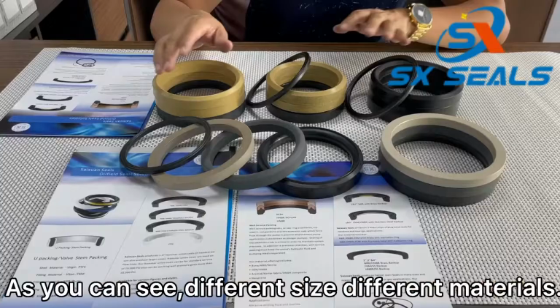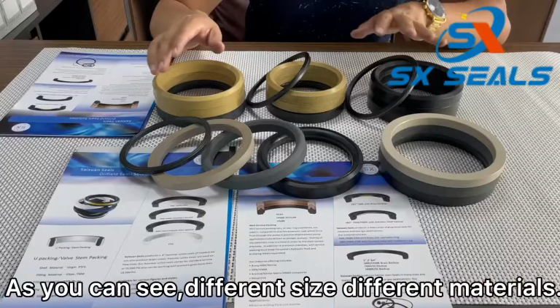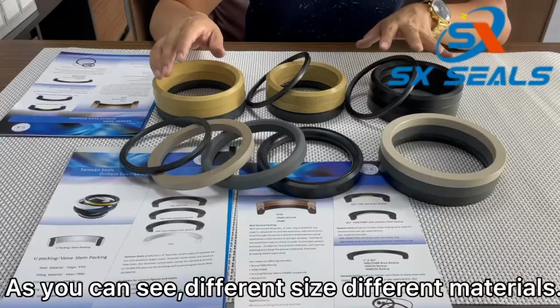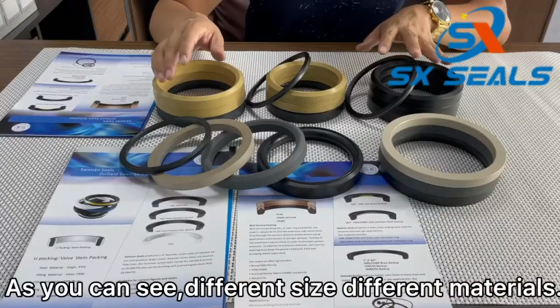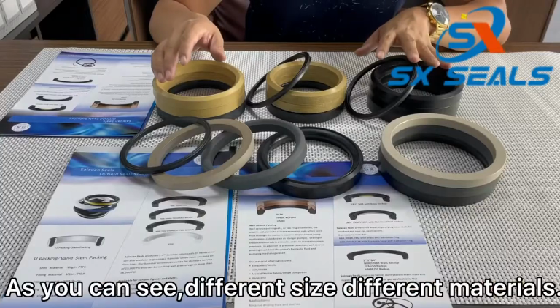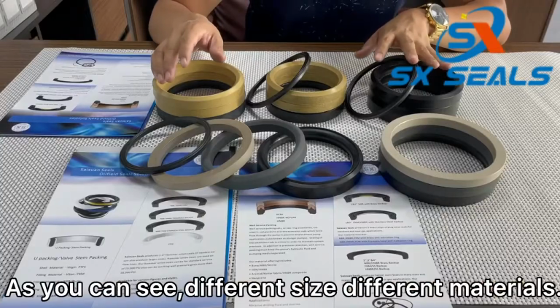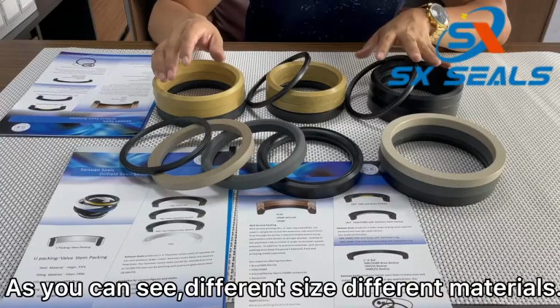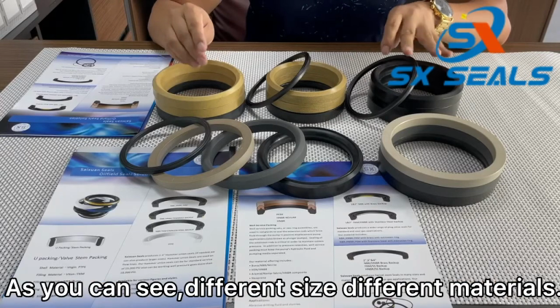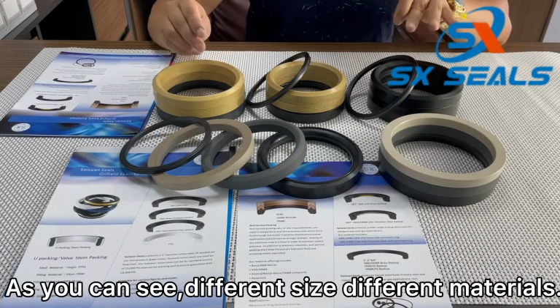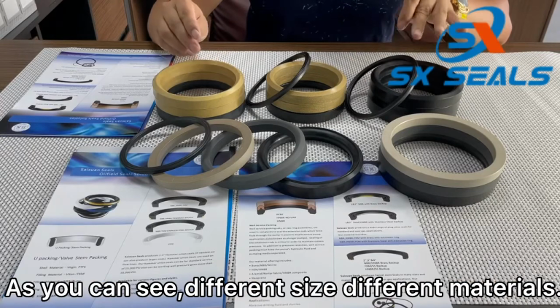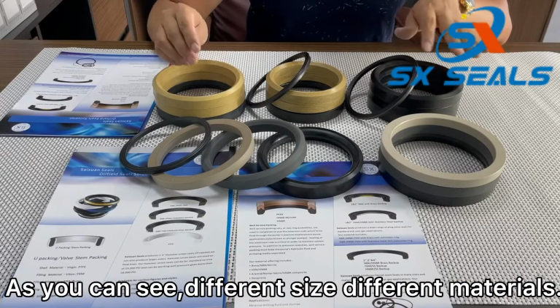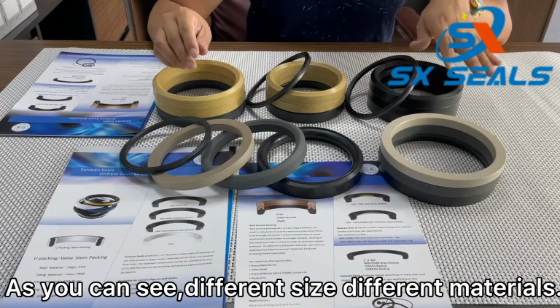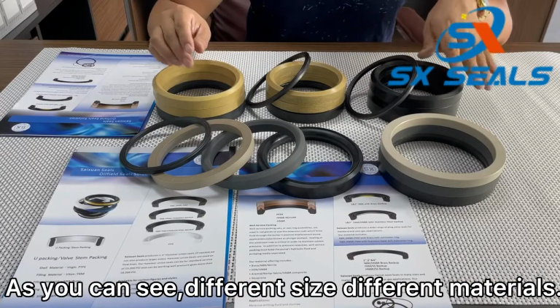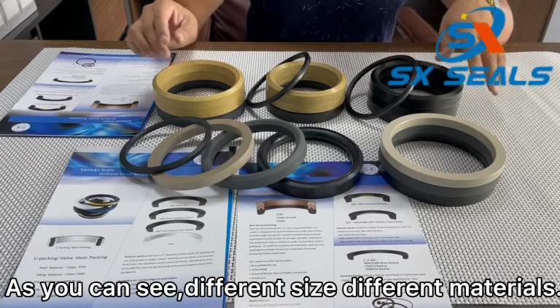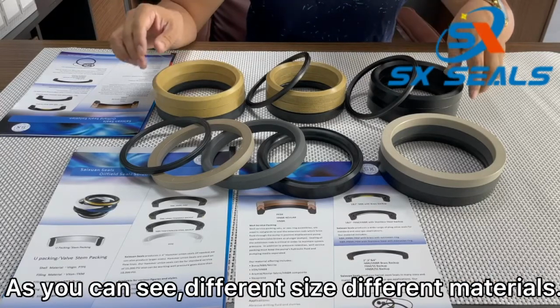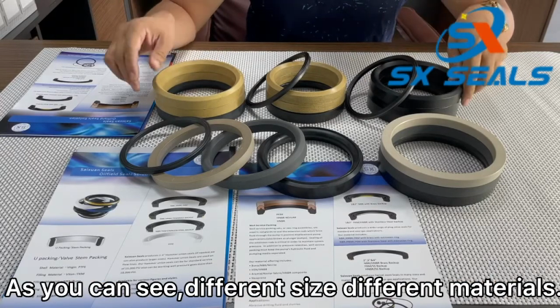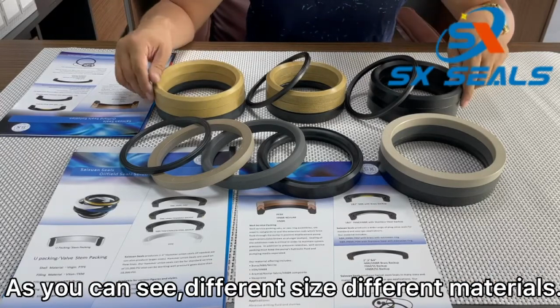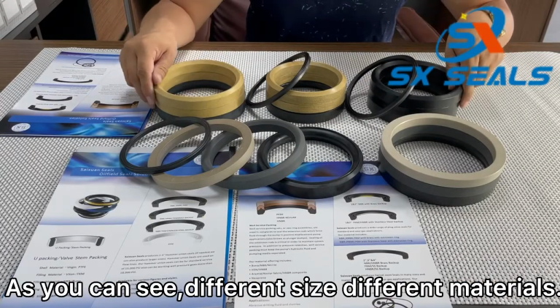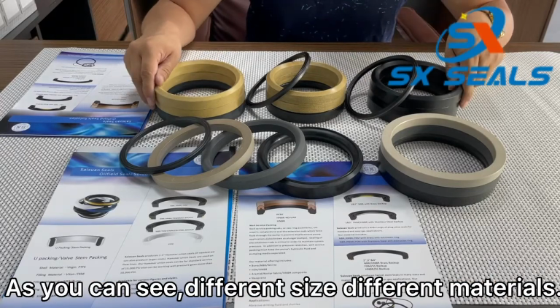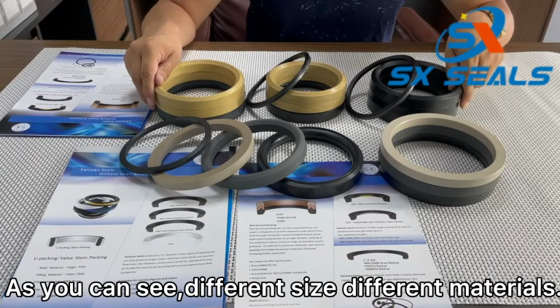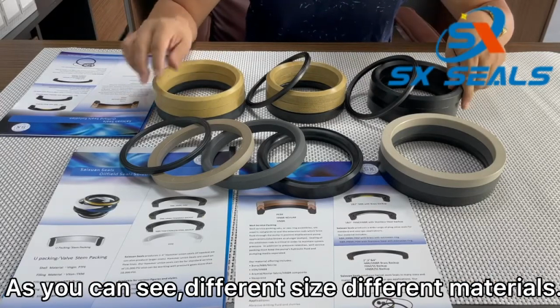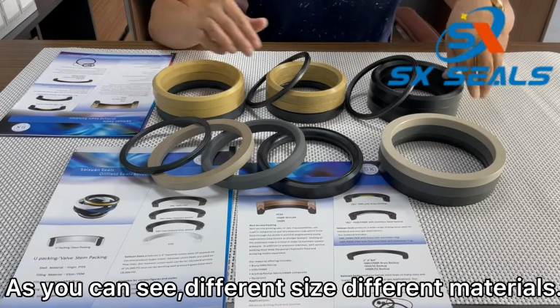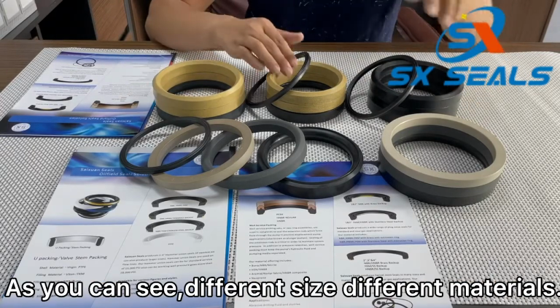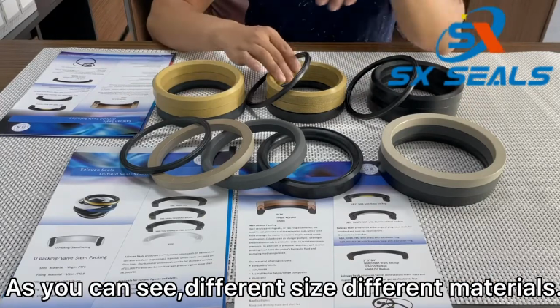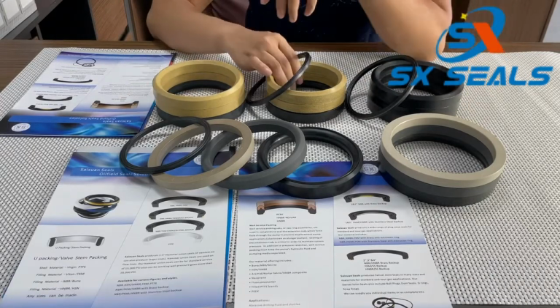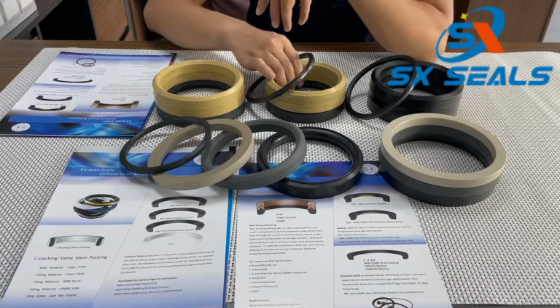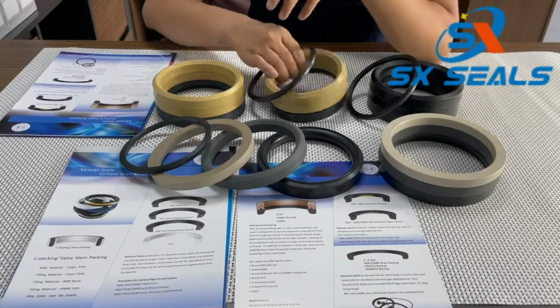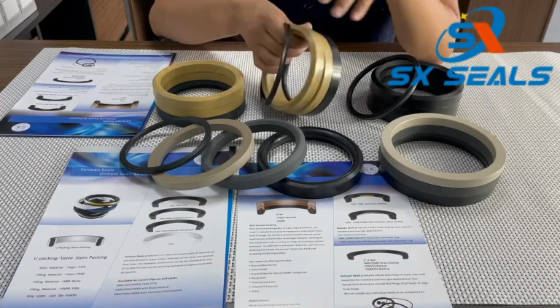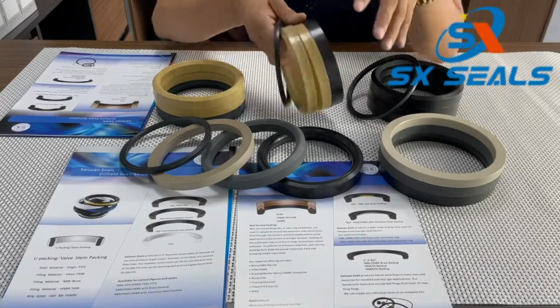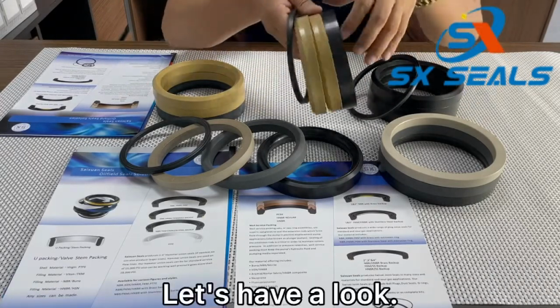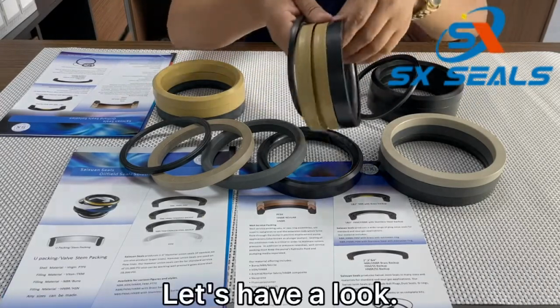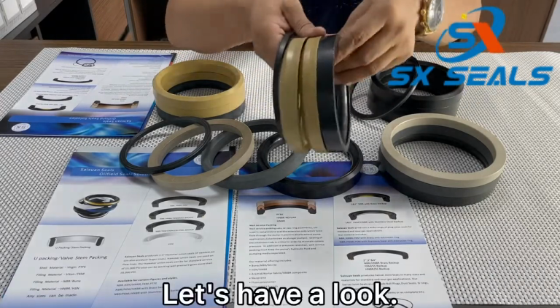As you can see, different sizes, different materials. Let's have a look.